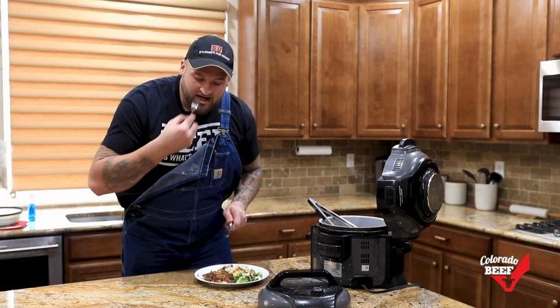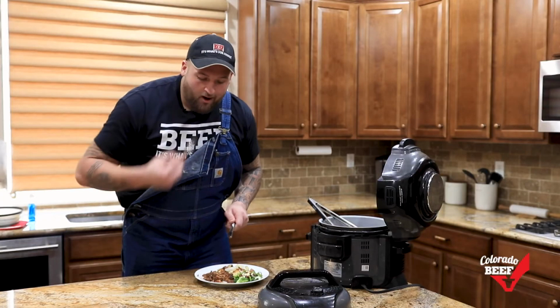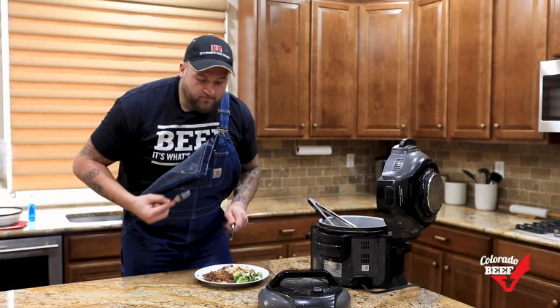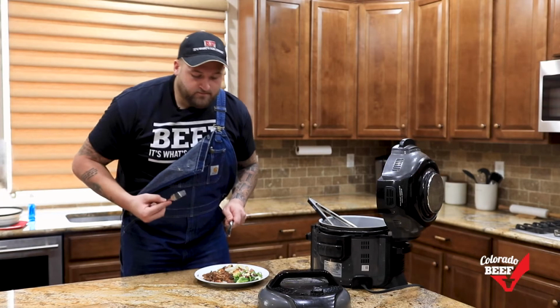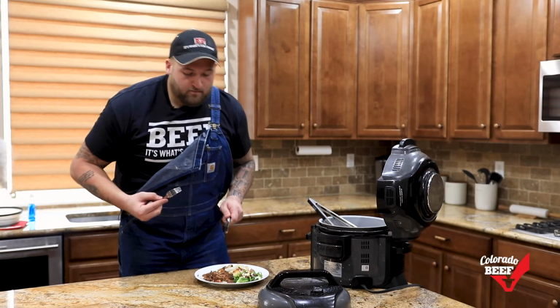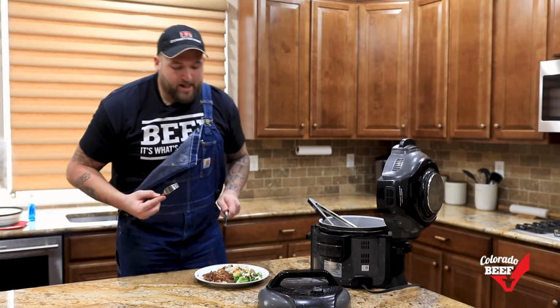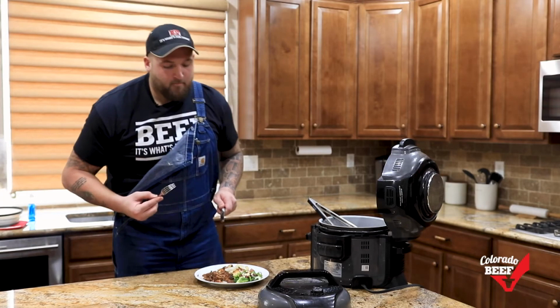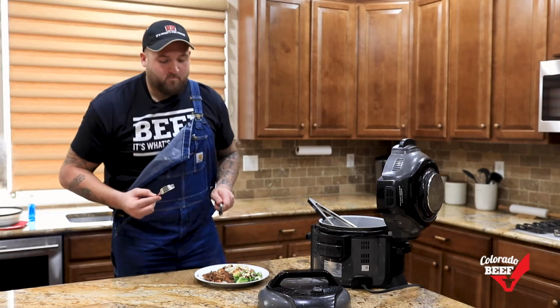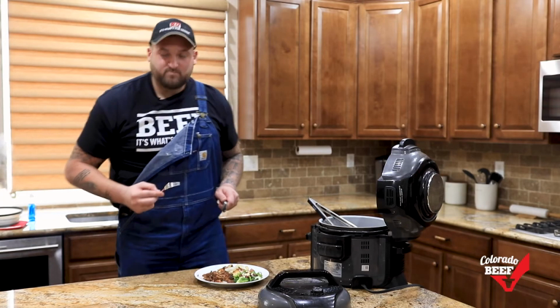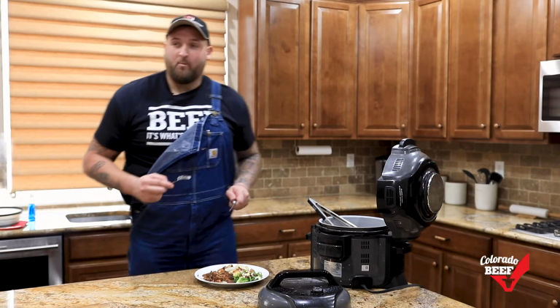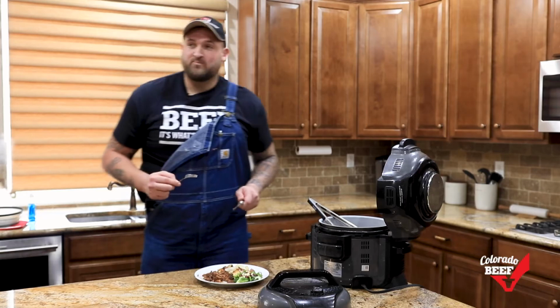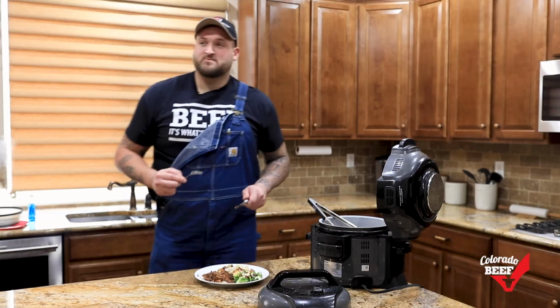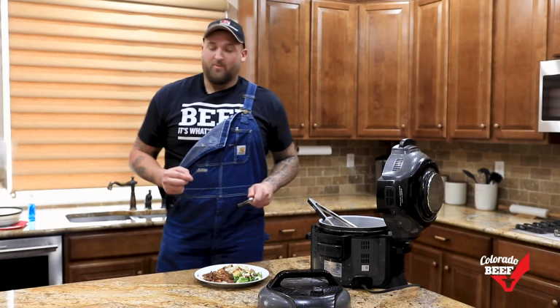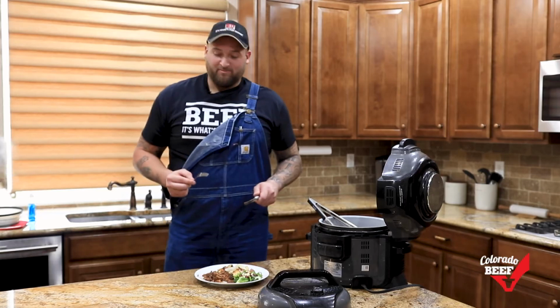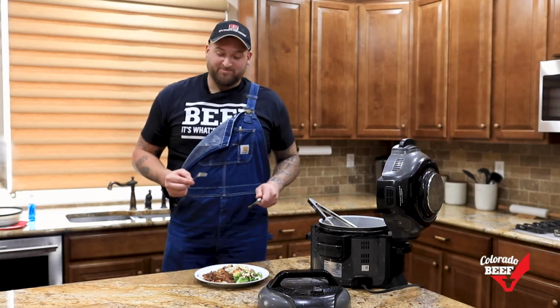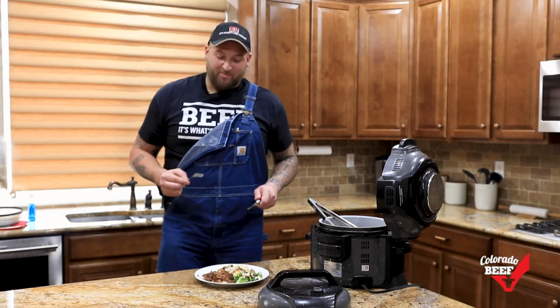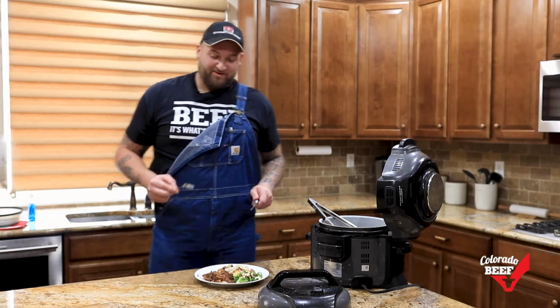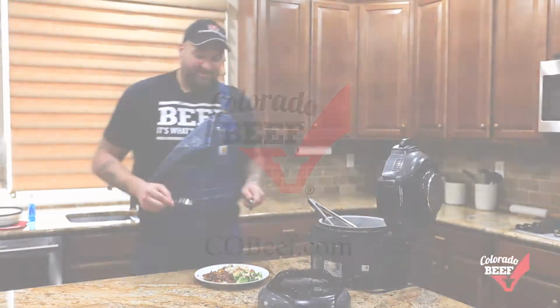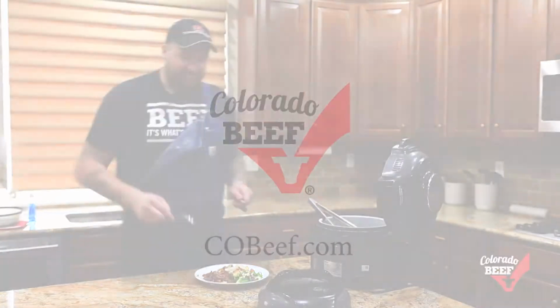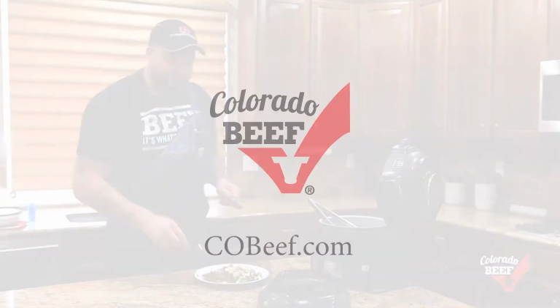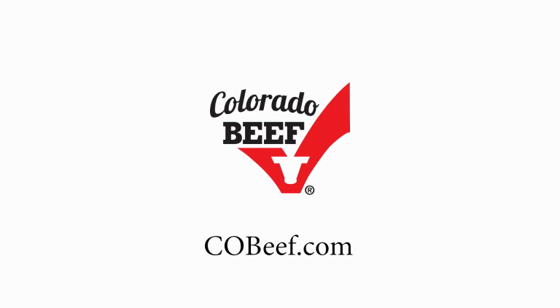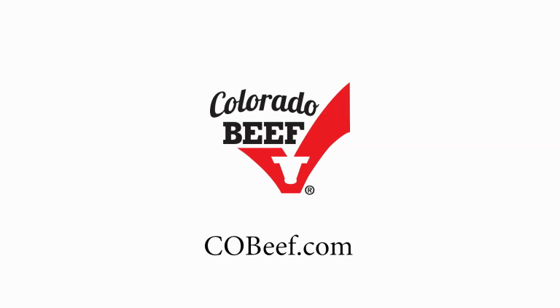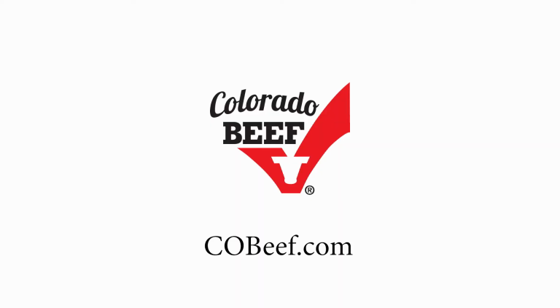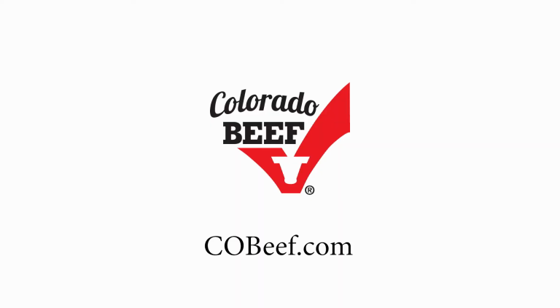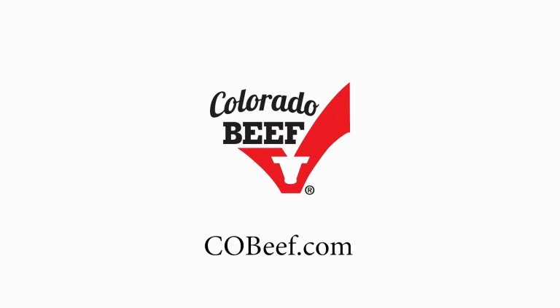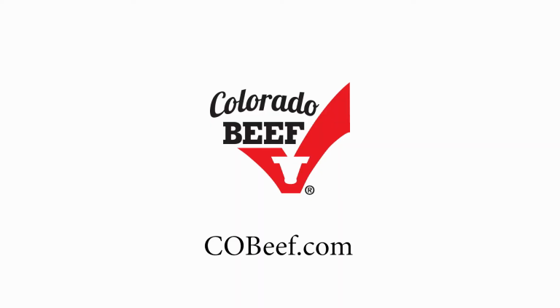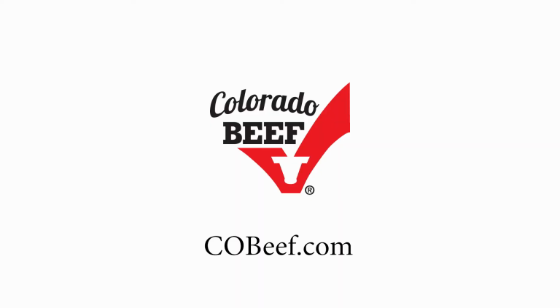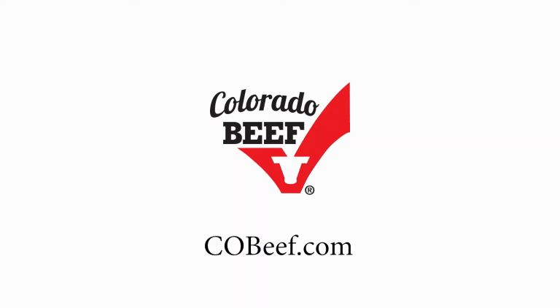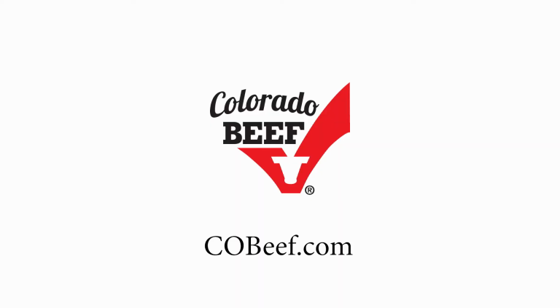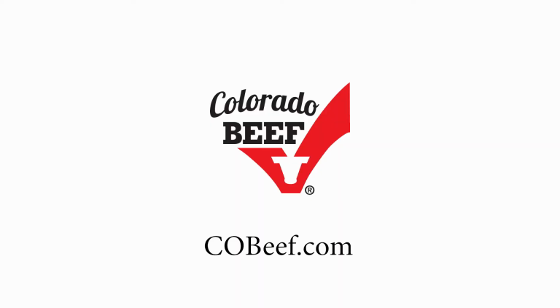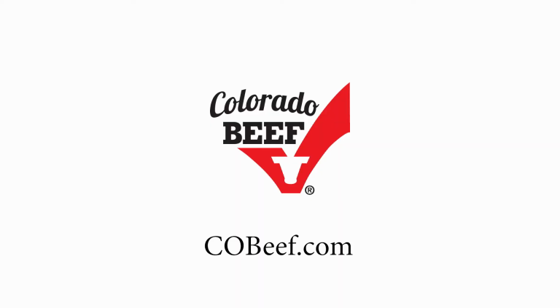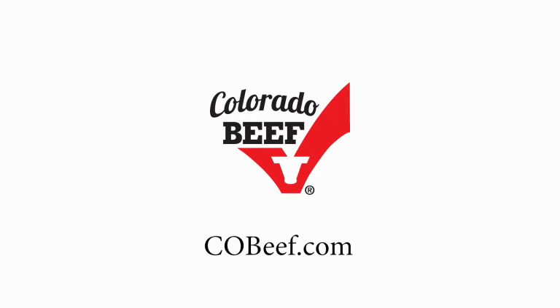Find the recipe at cobeef.com. I'm Dalton Reisner for the Colorado Beef Council. Beef is what's for dinner.